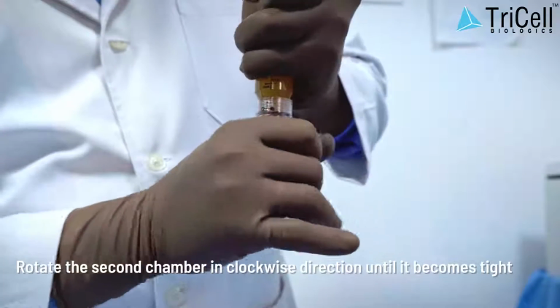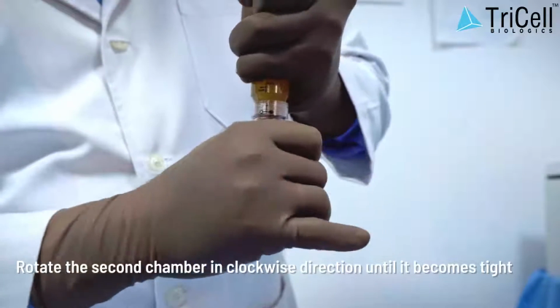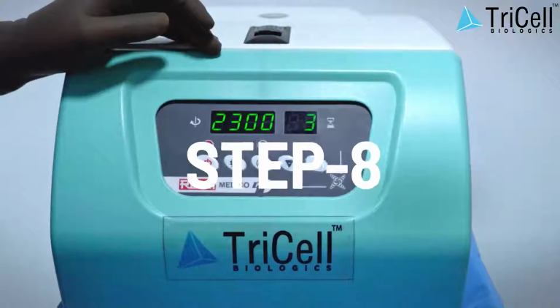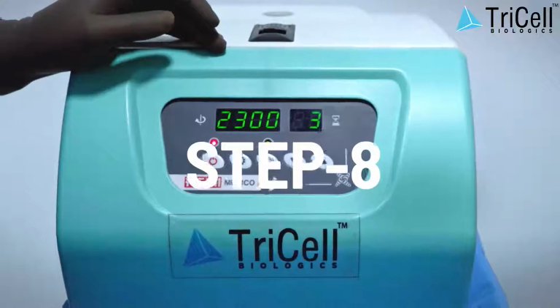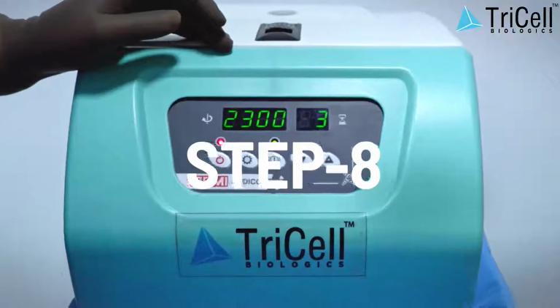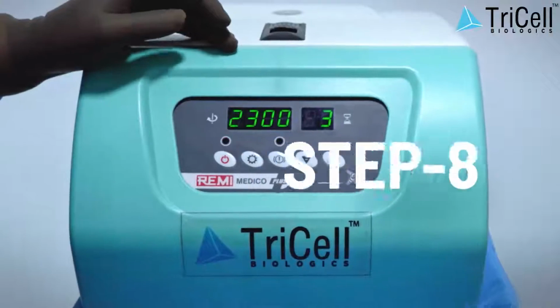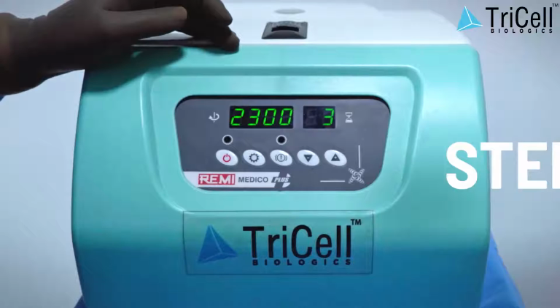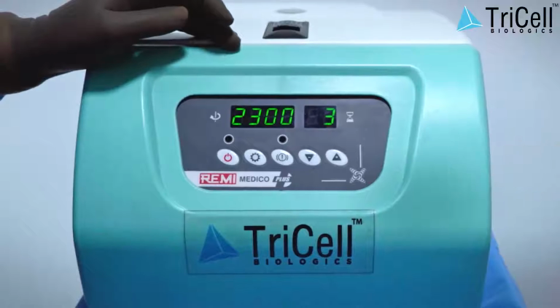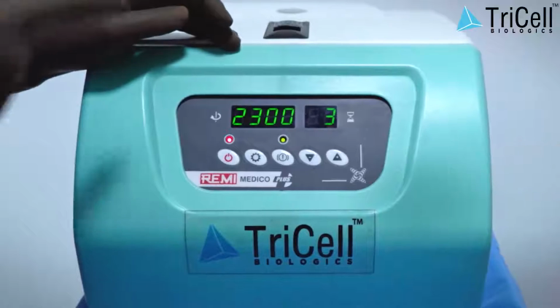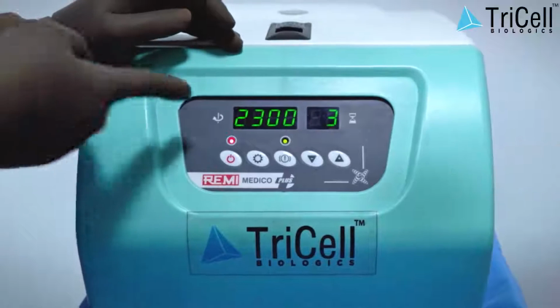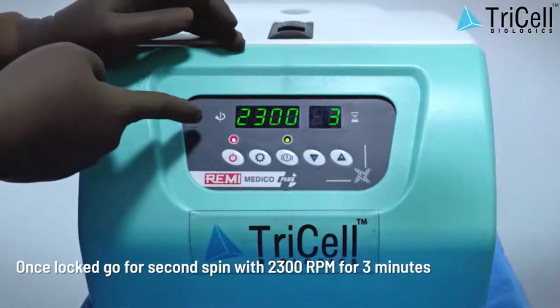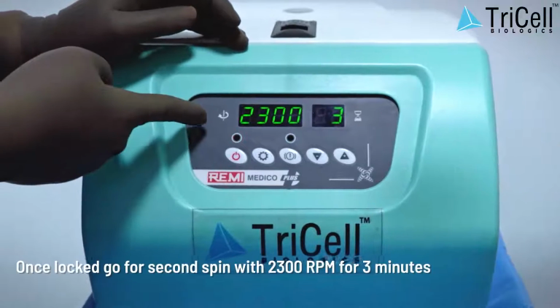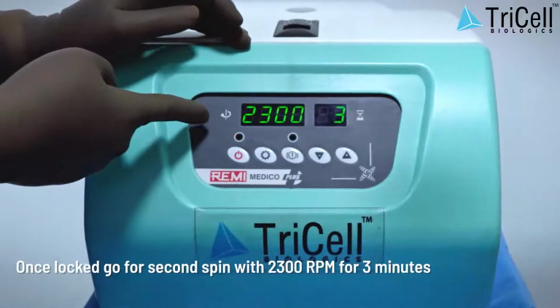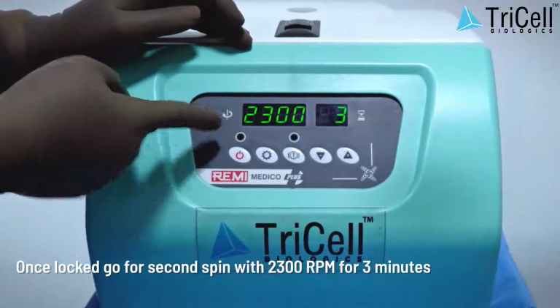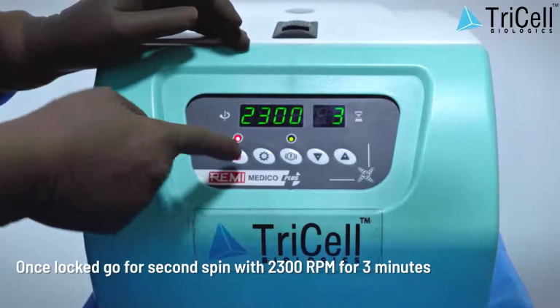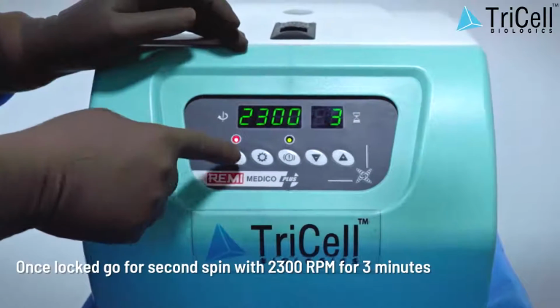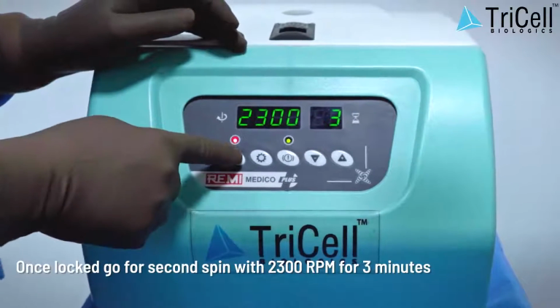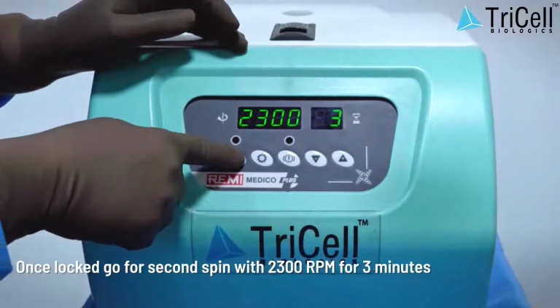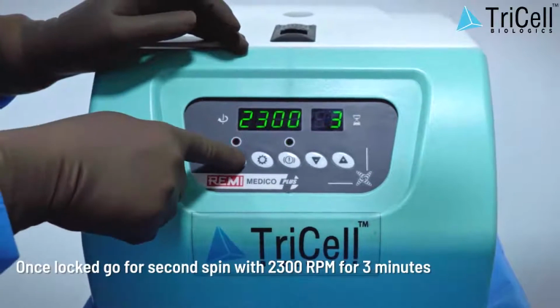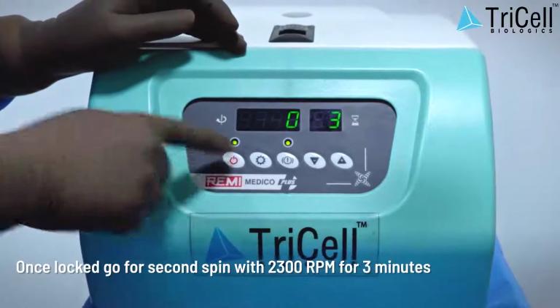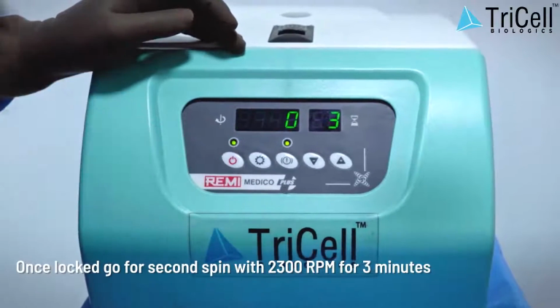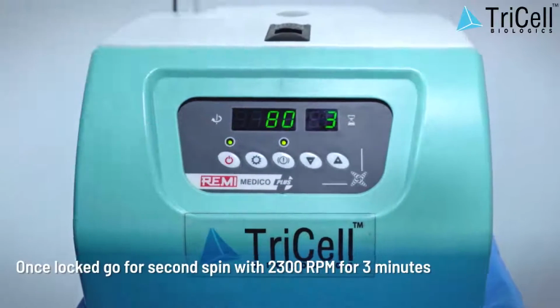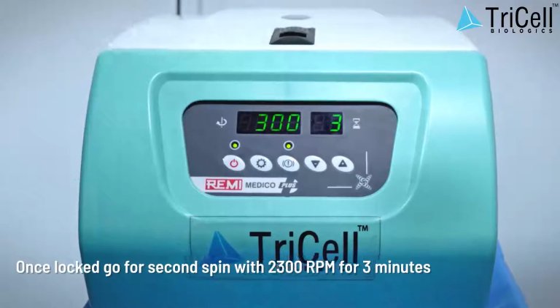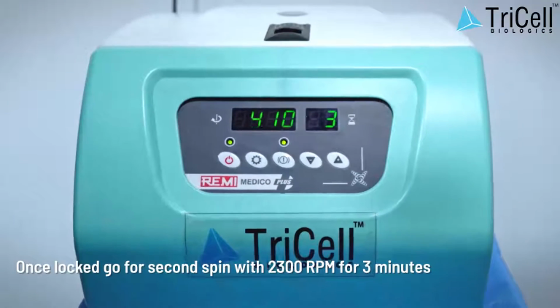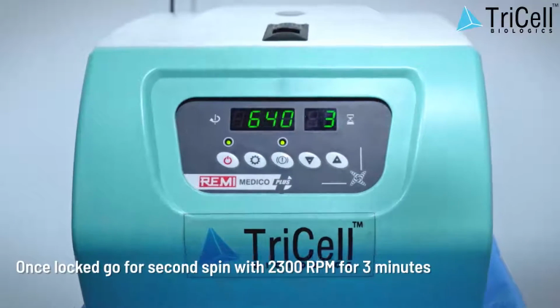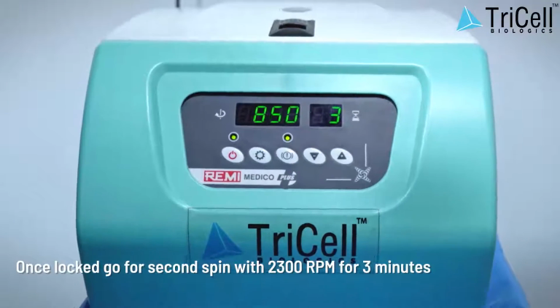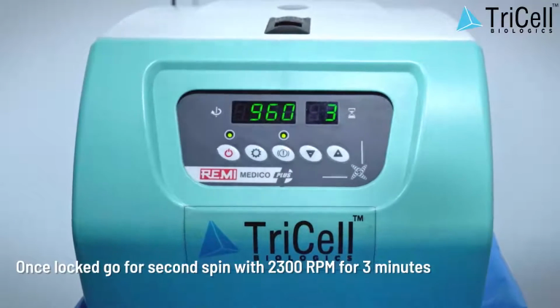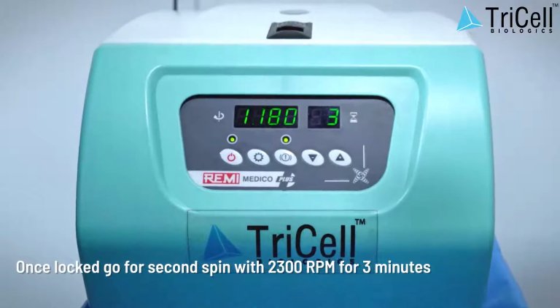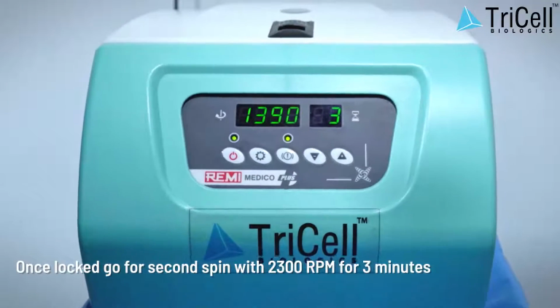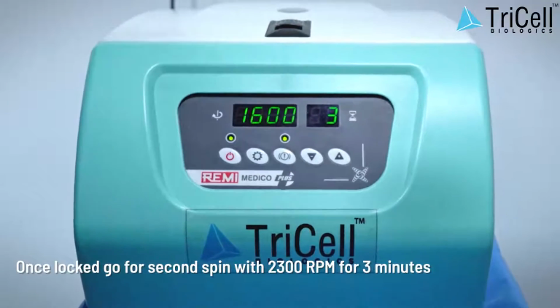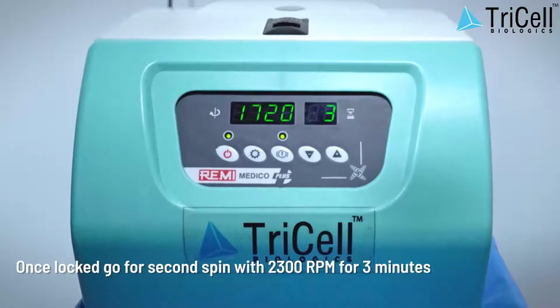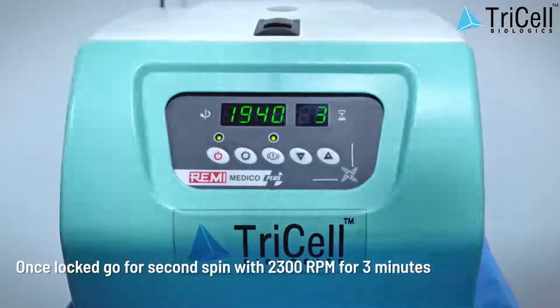Step 8: Once locked, go for the second spin at 2300 RPM for 3 minutes.